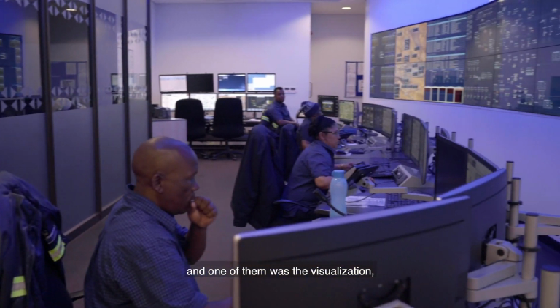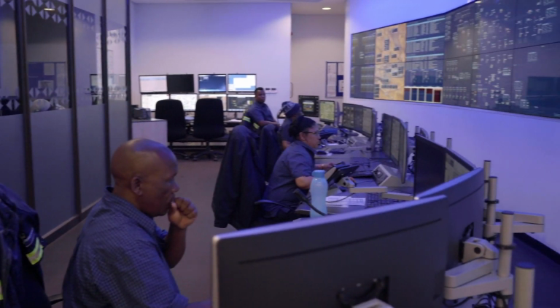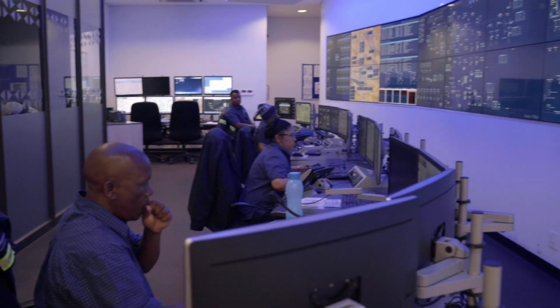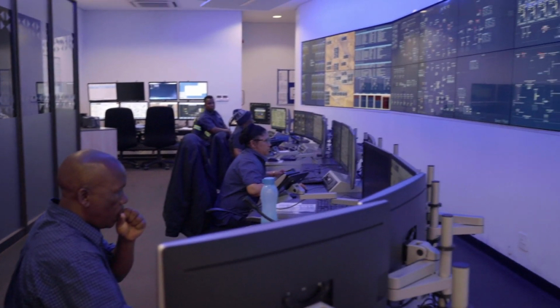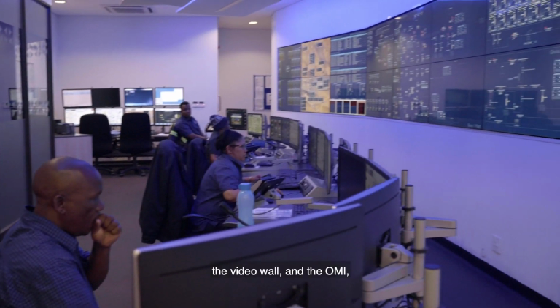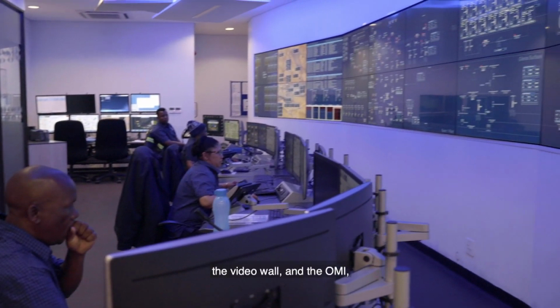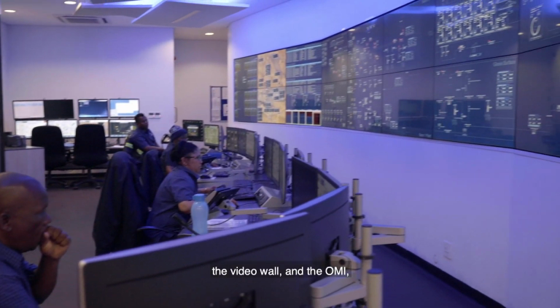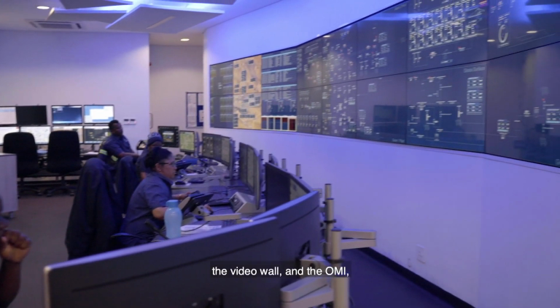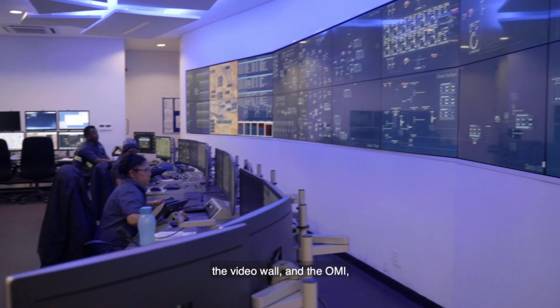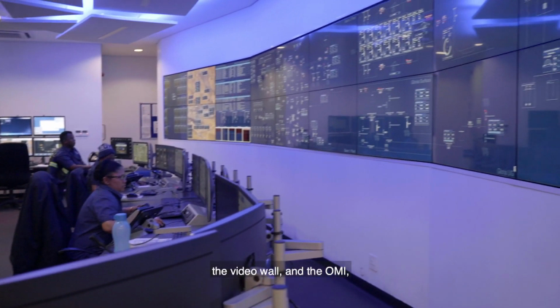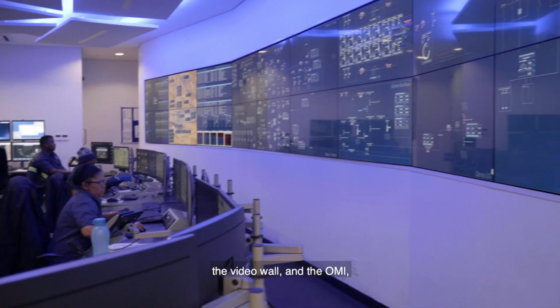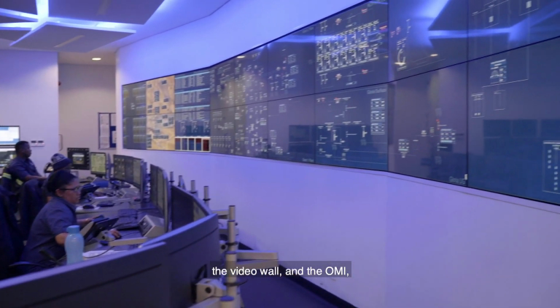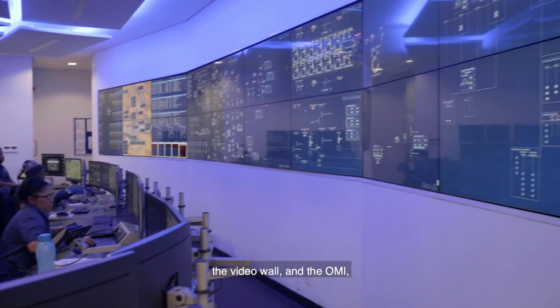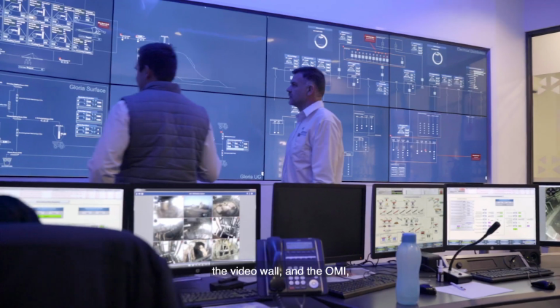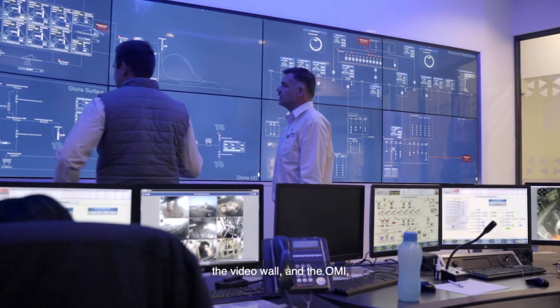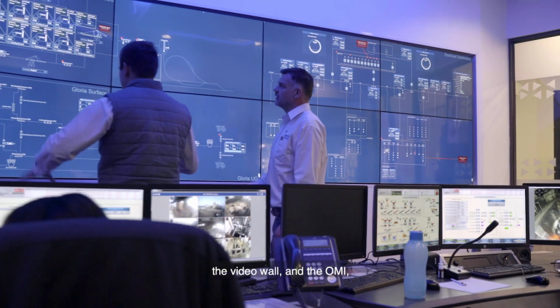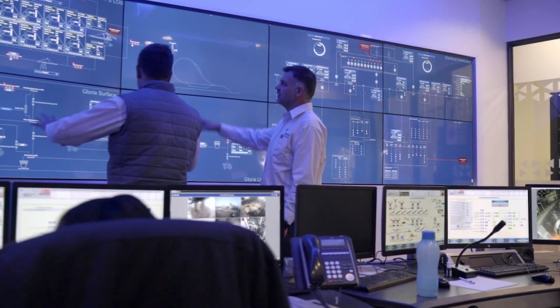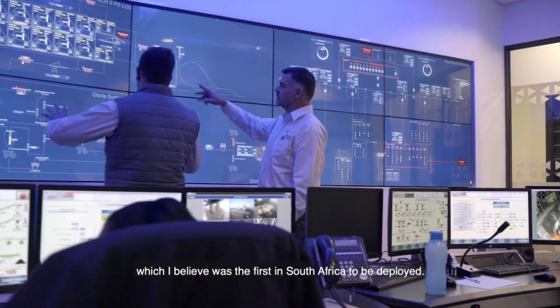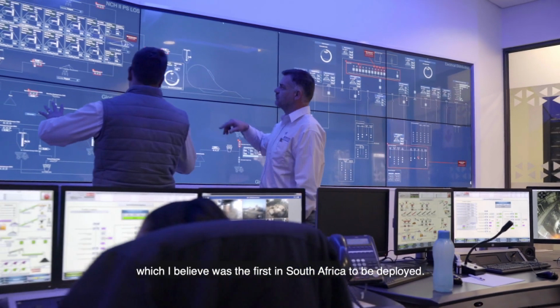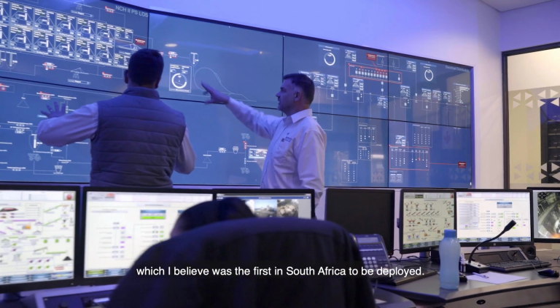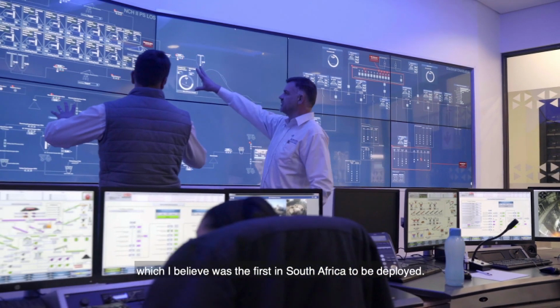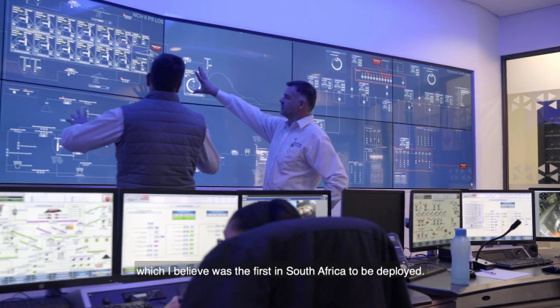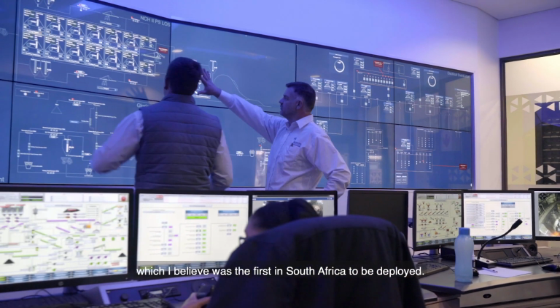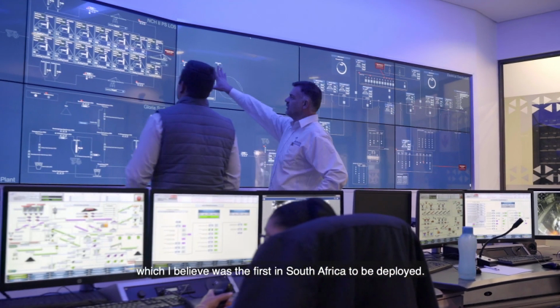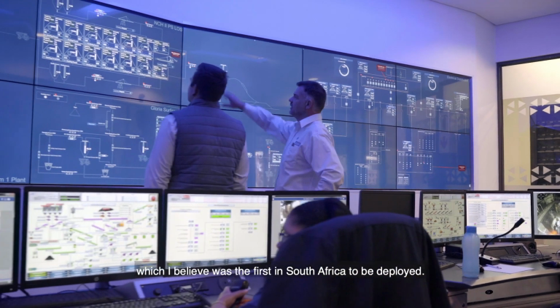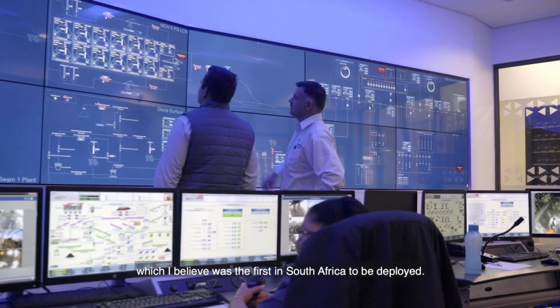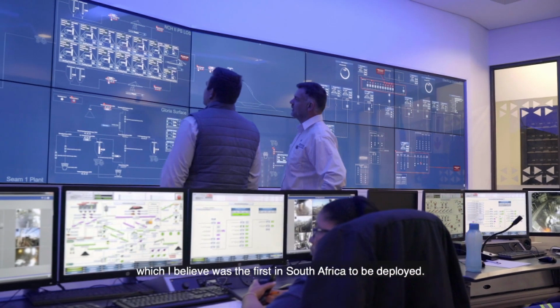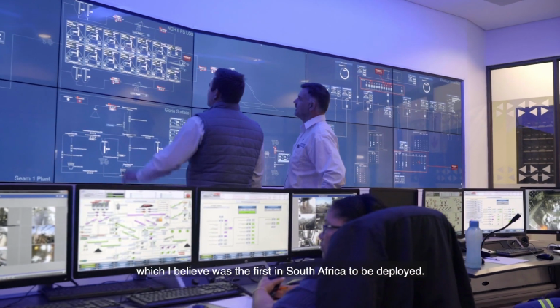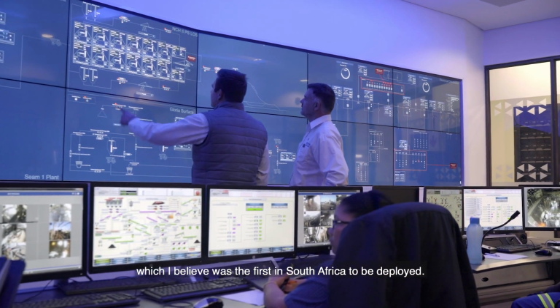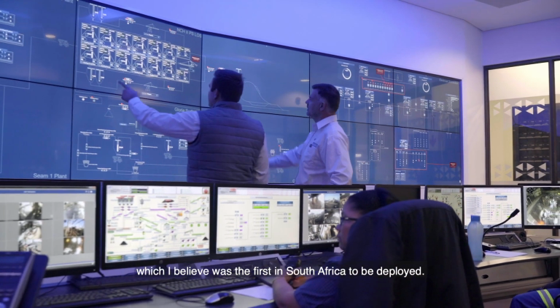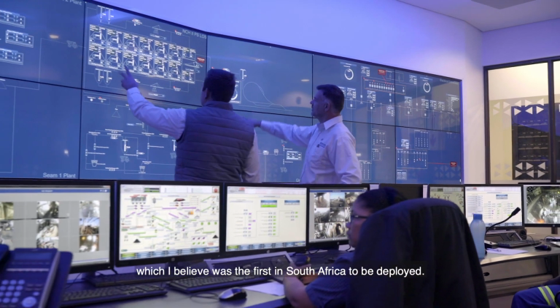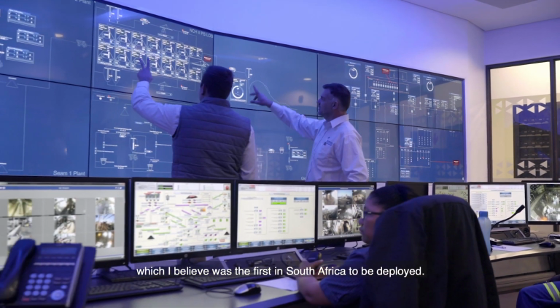The video wall and the OMI, which I believe was the first in South Africa to be deployed.